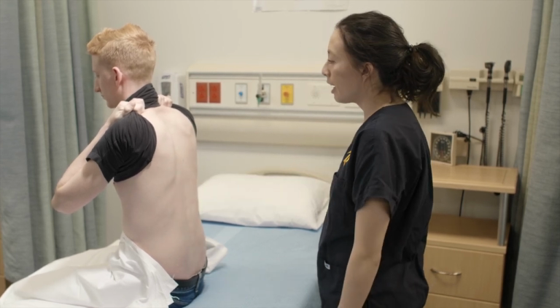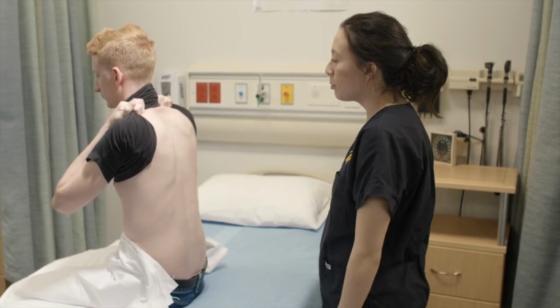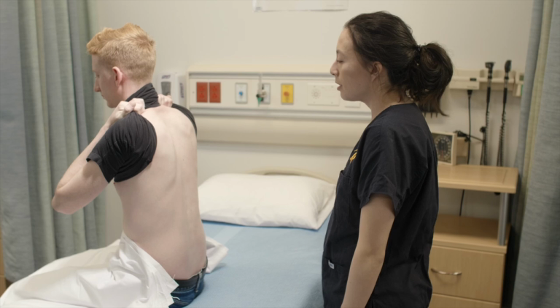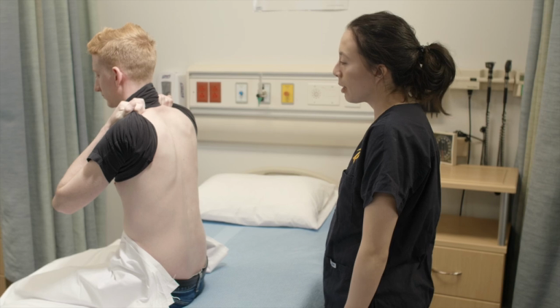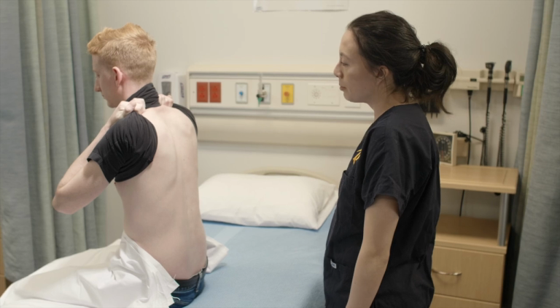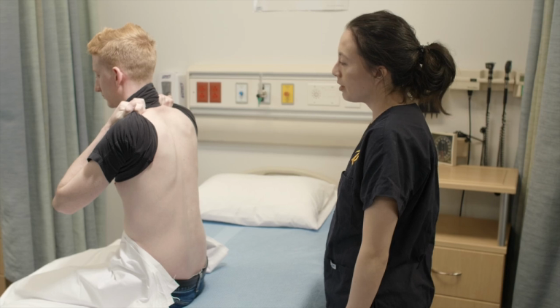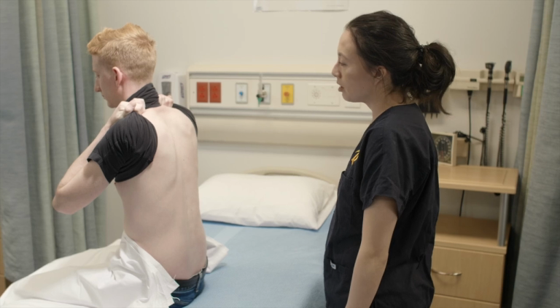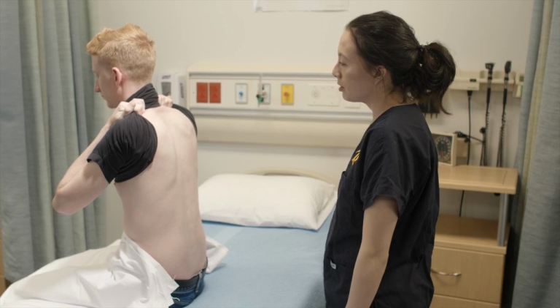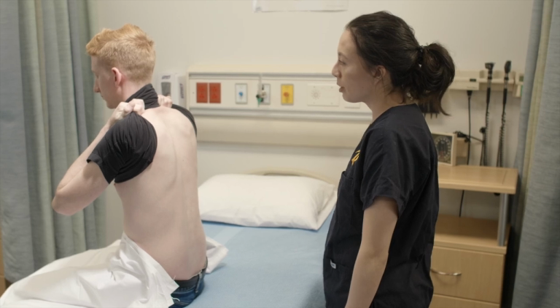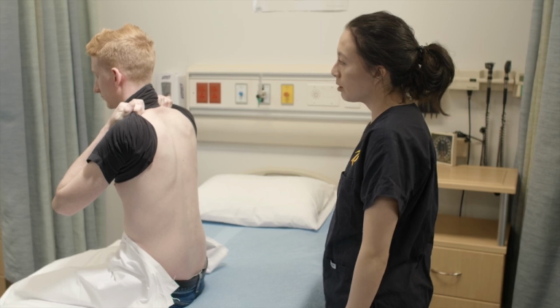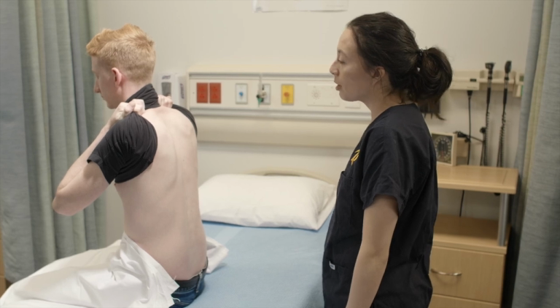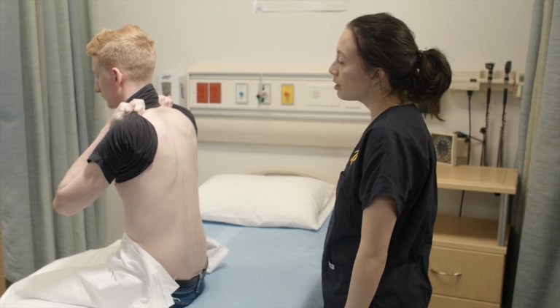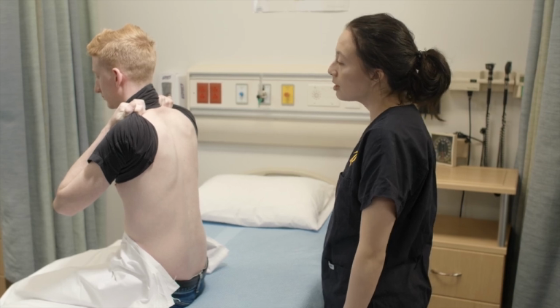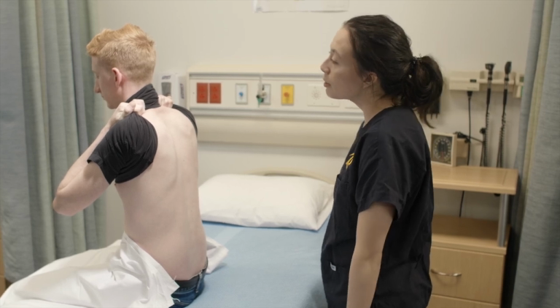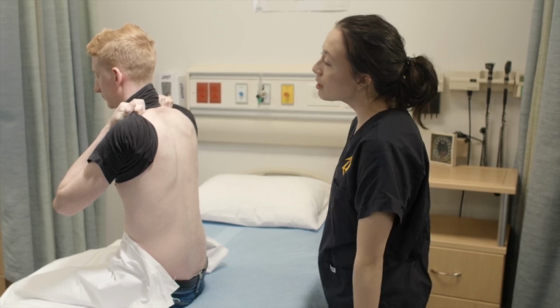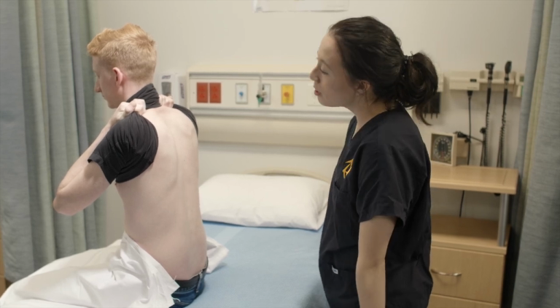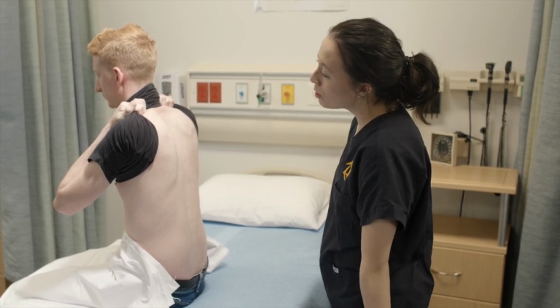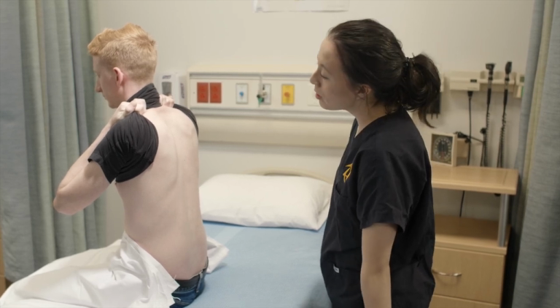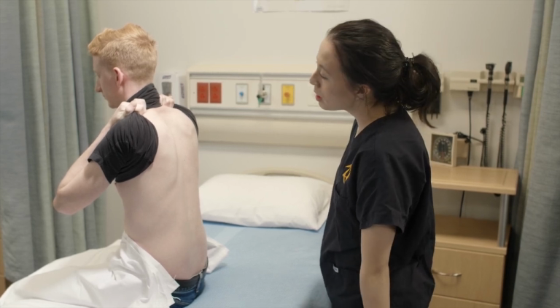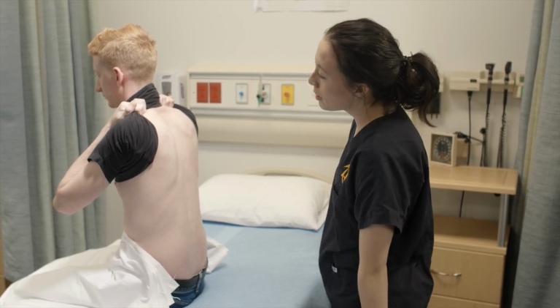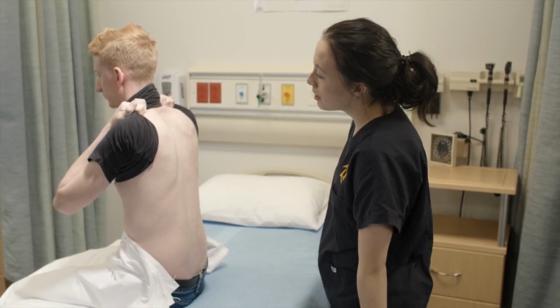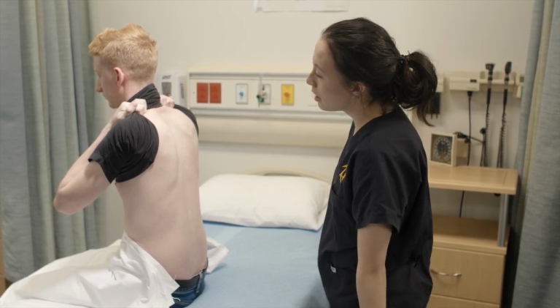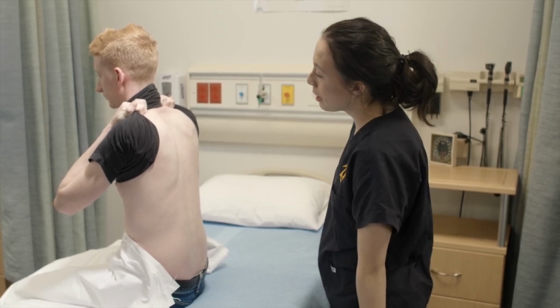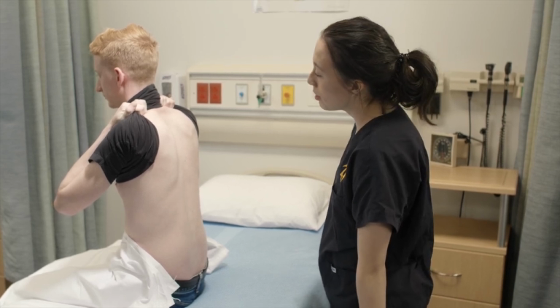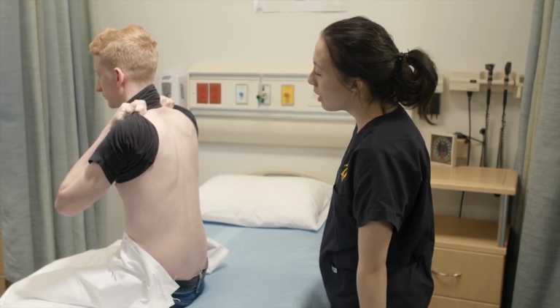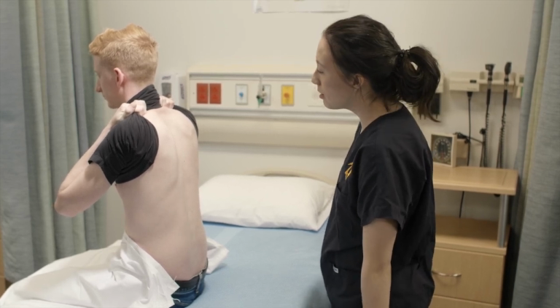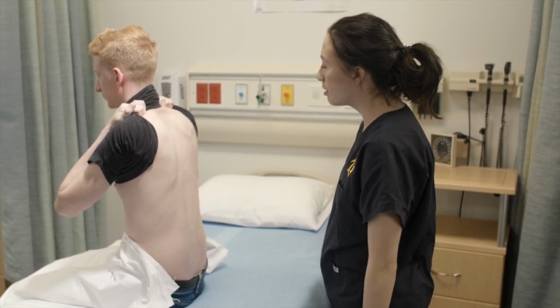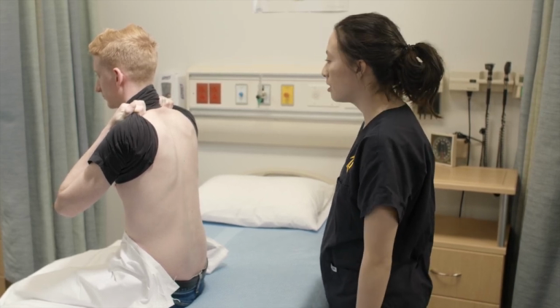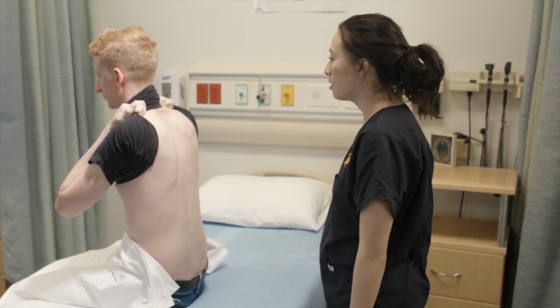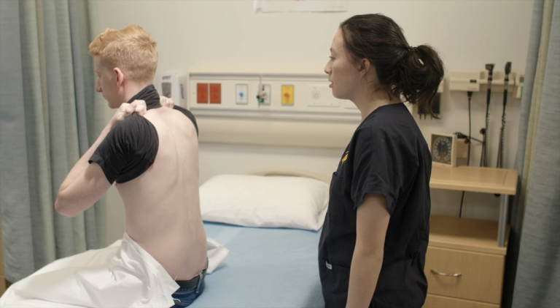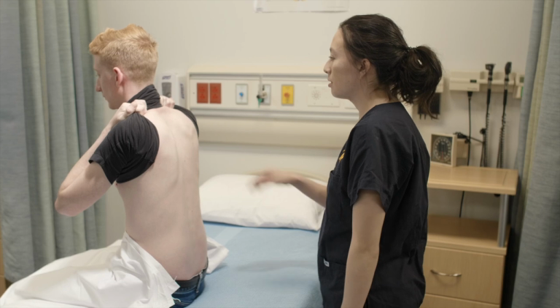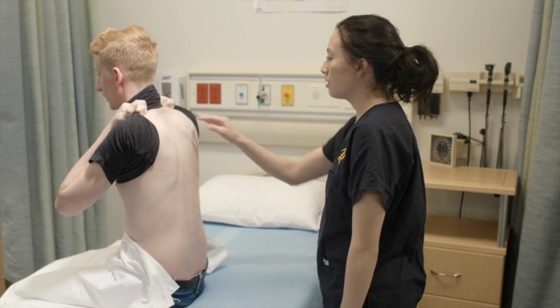And now I'm going to palpate down your spinal process. Please let me know if you experience any pain. Okay.